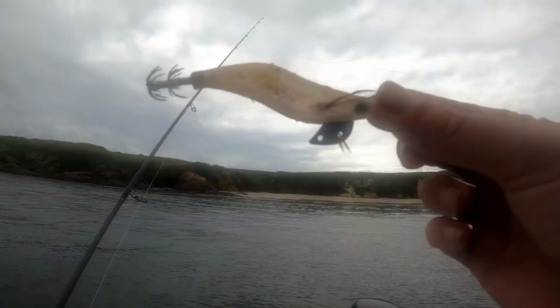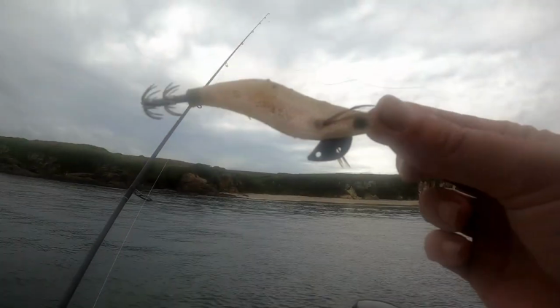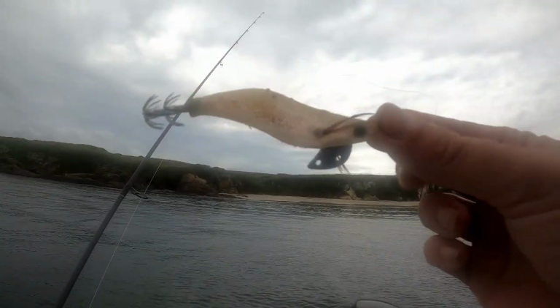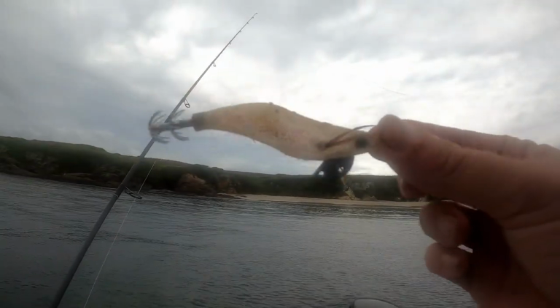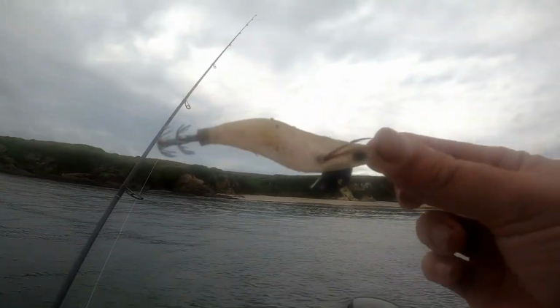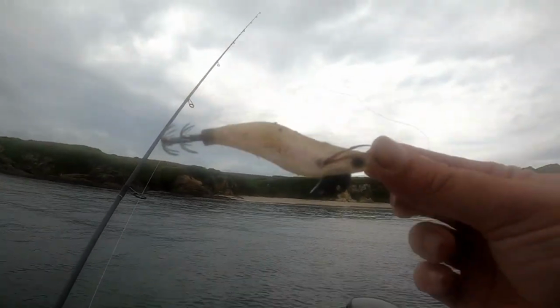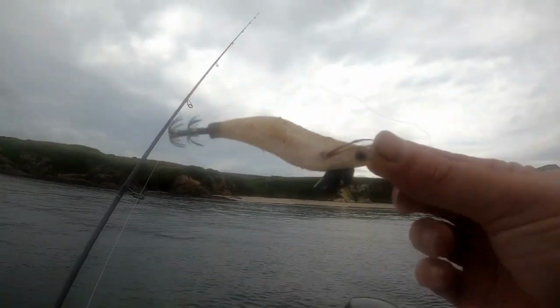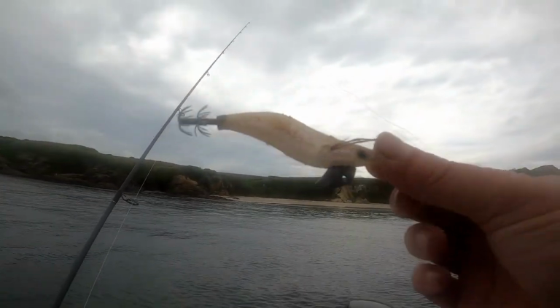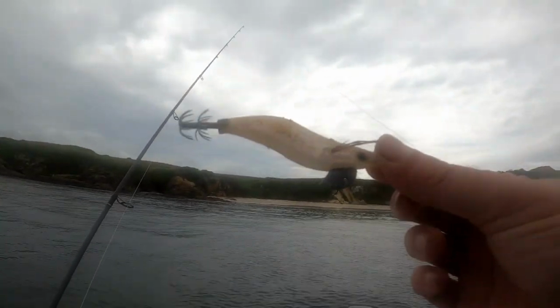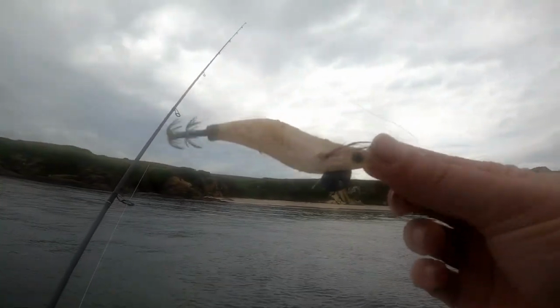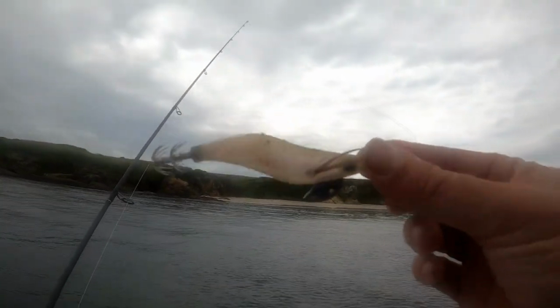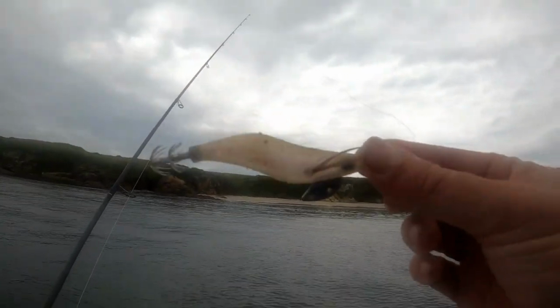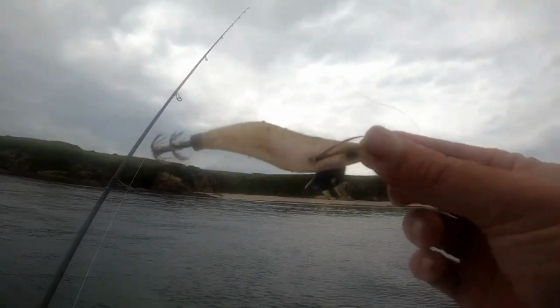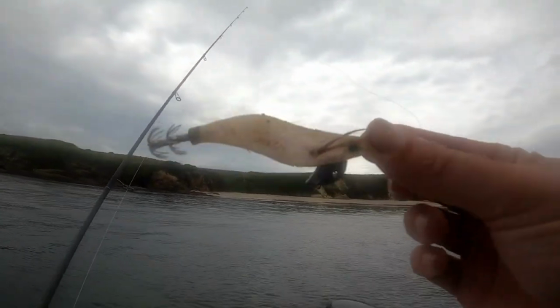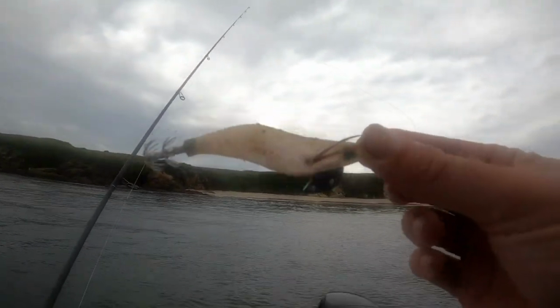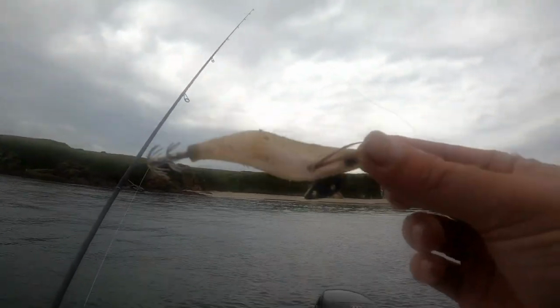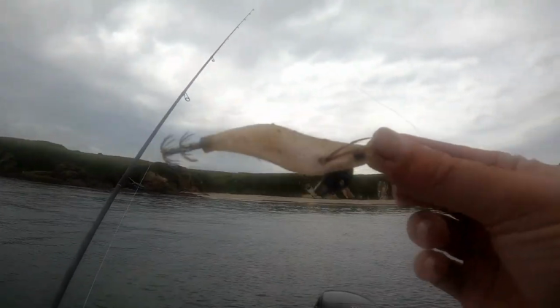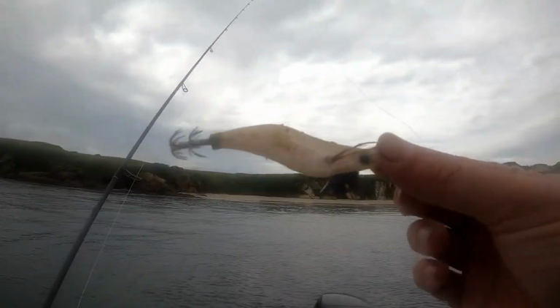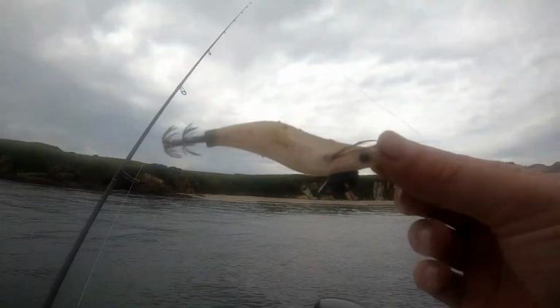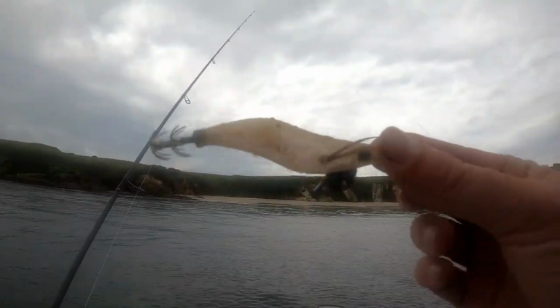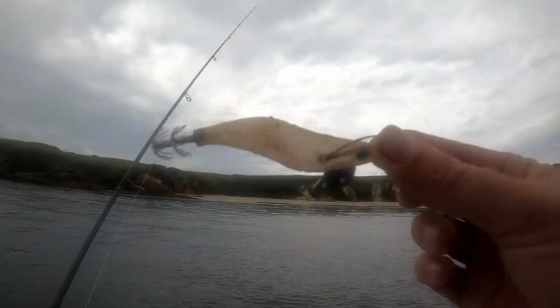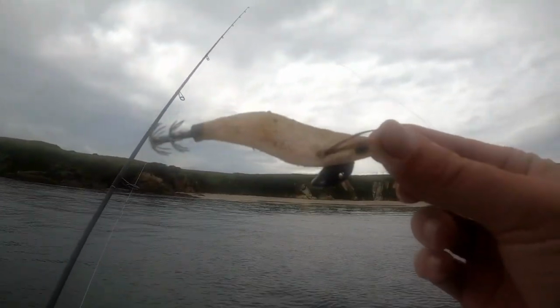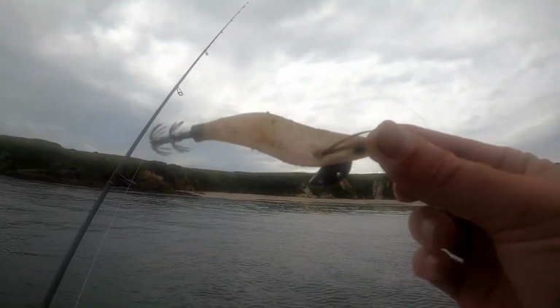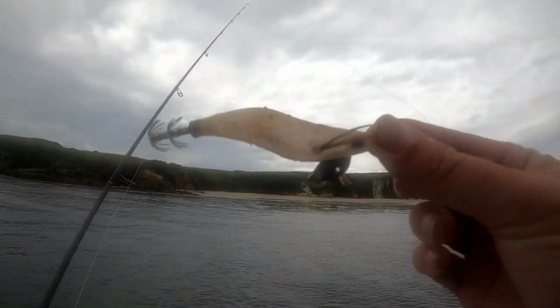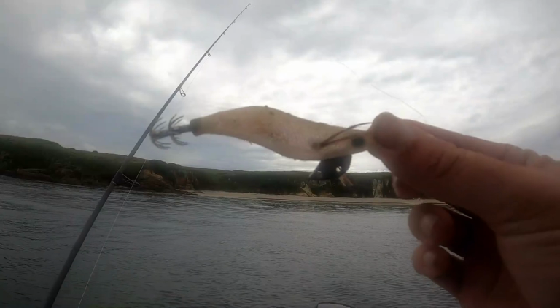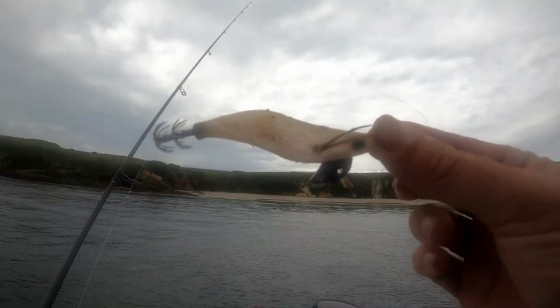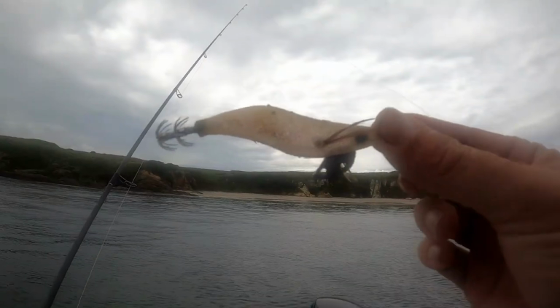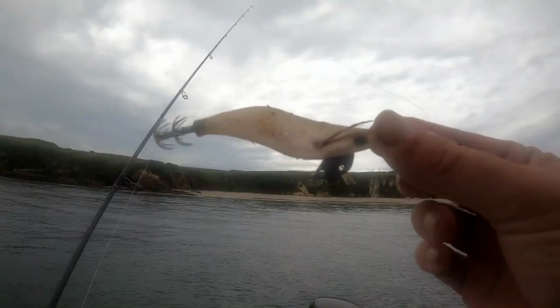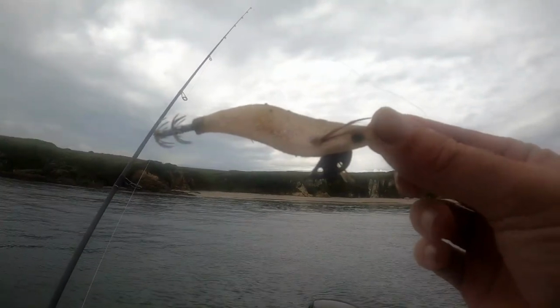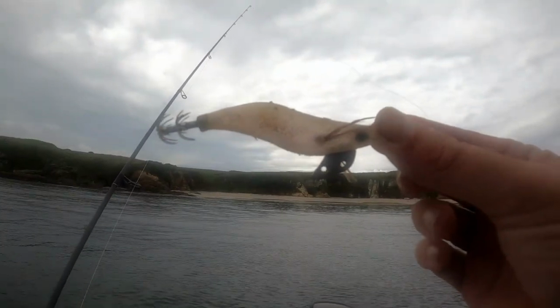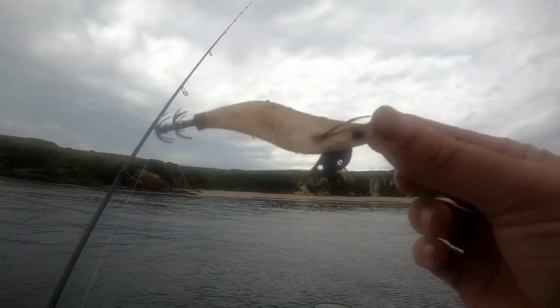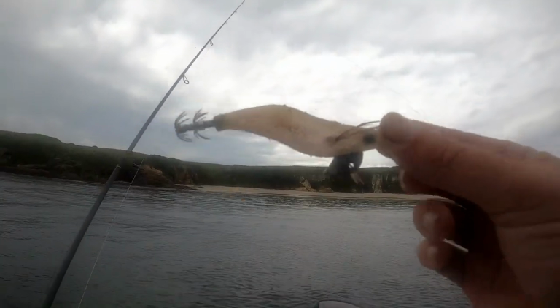Alright, we're gonna try to catch some squid. Let's get it out and see if we can catch a few.